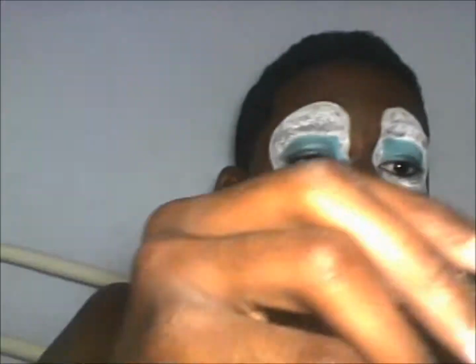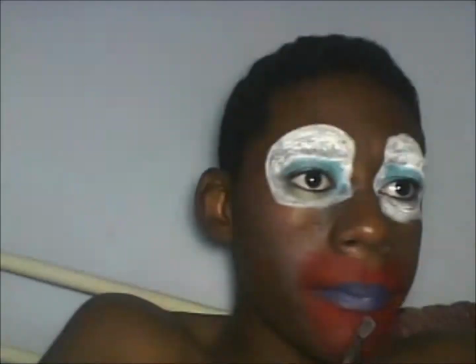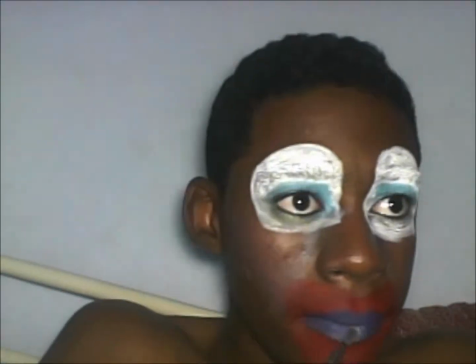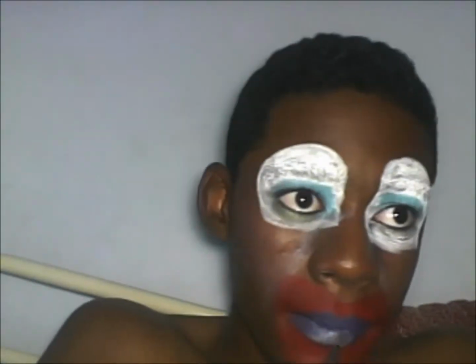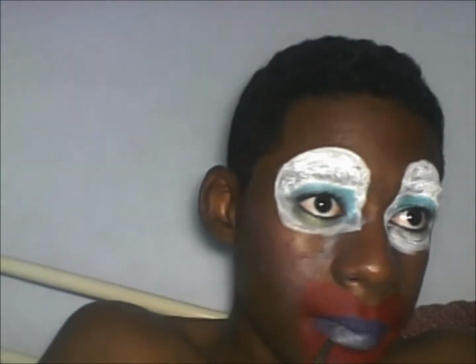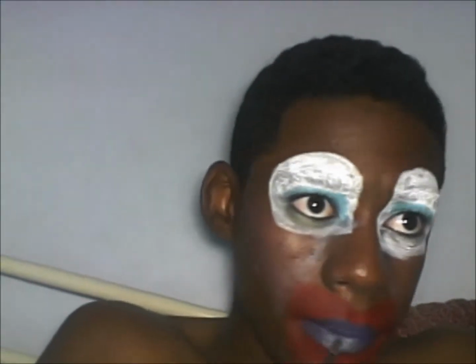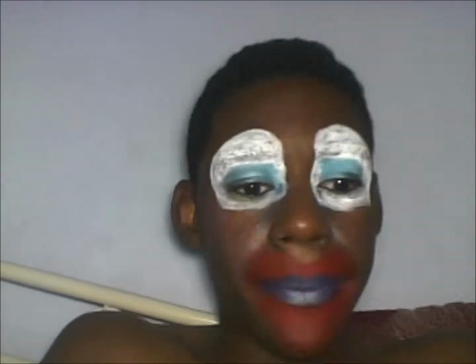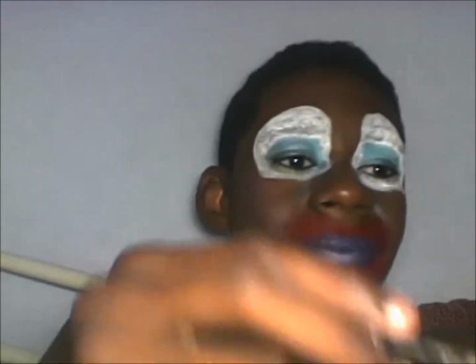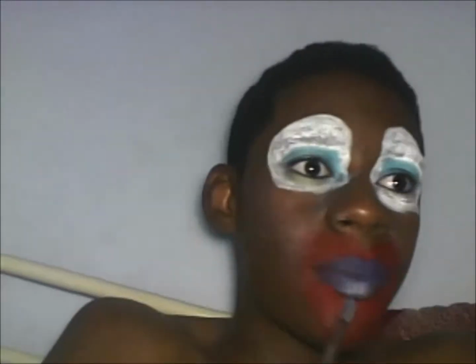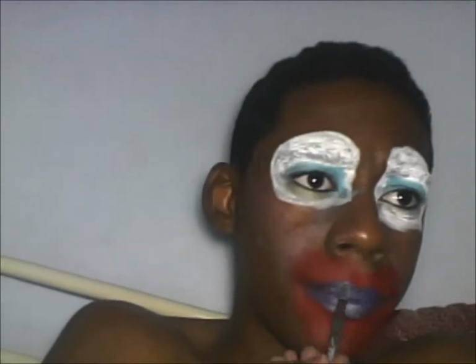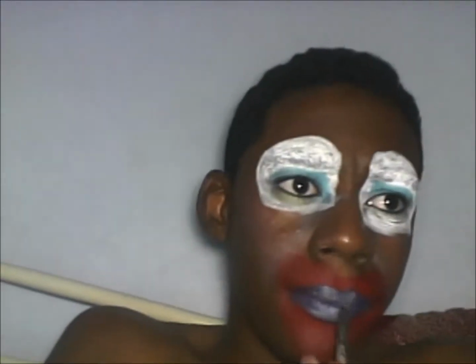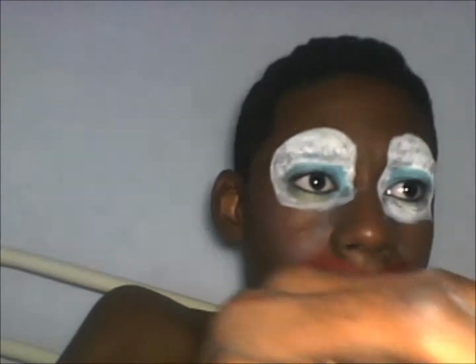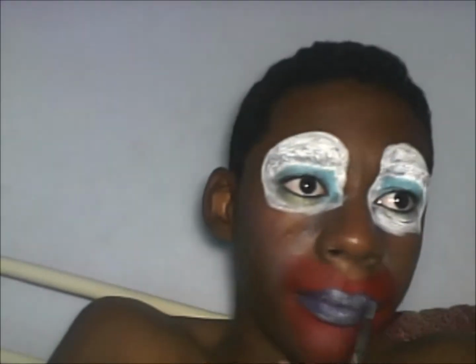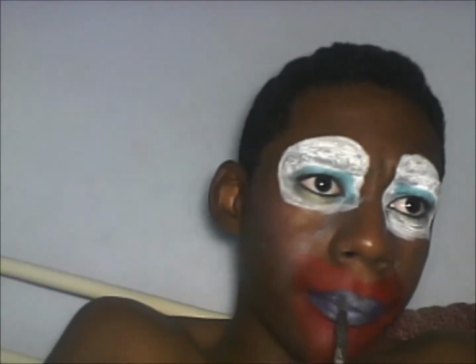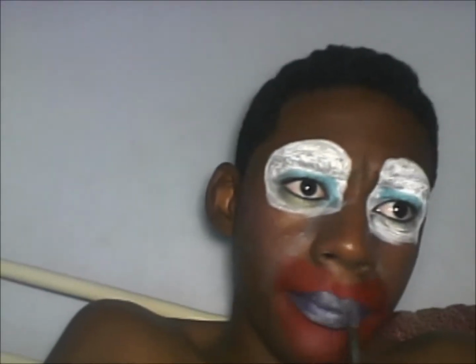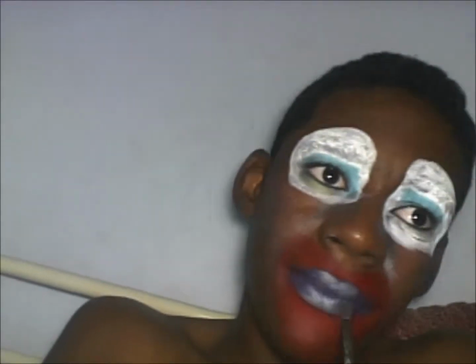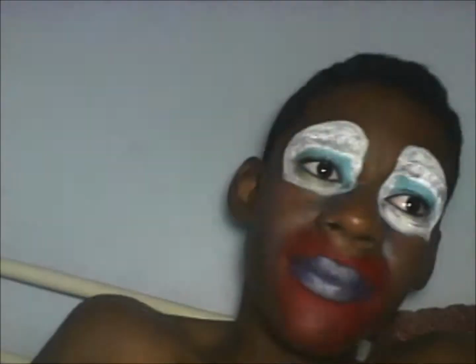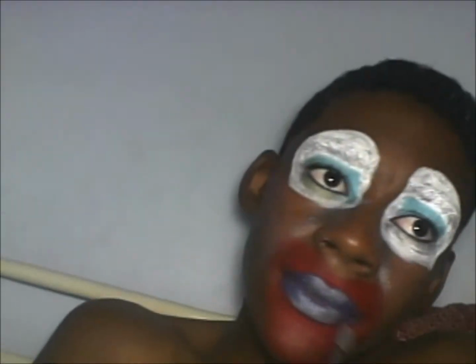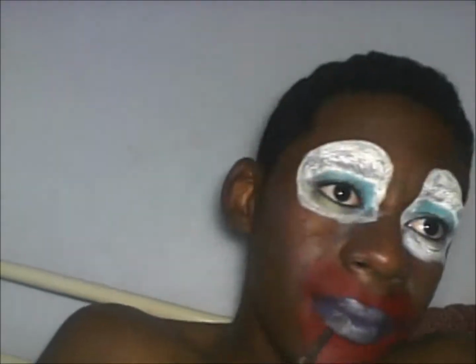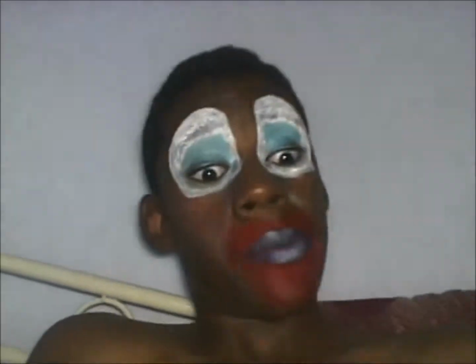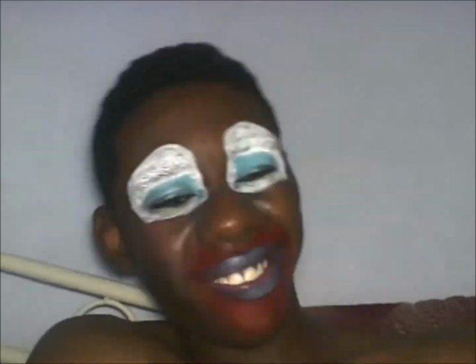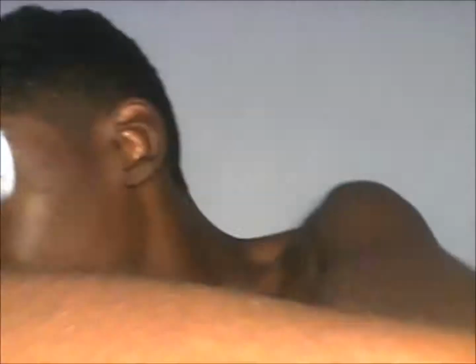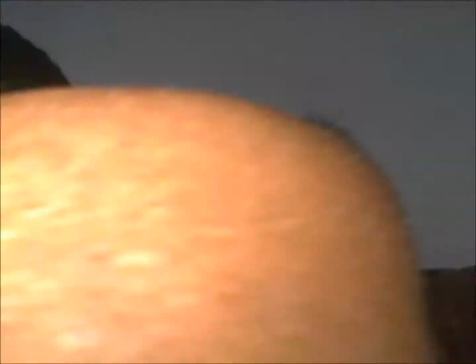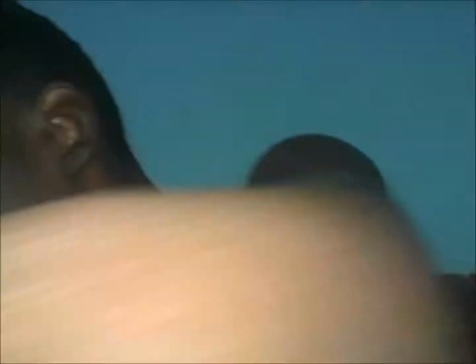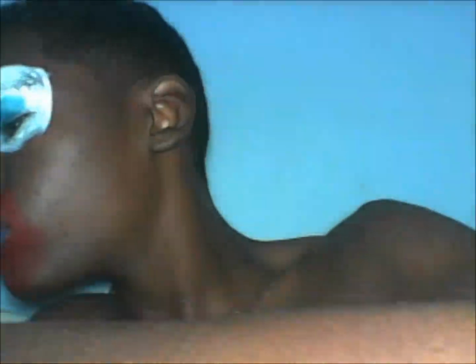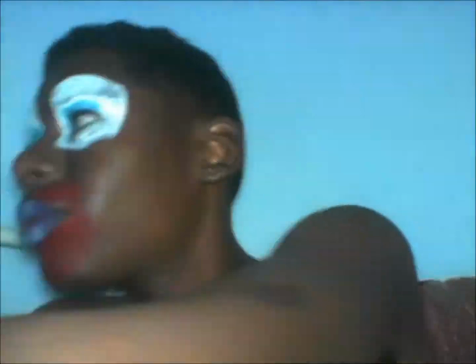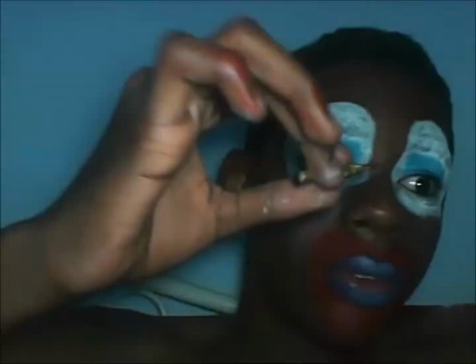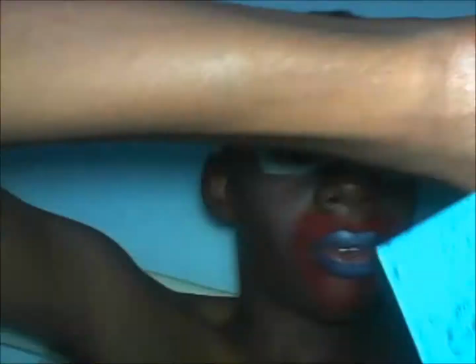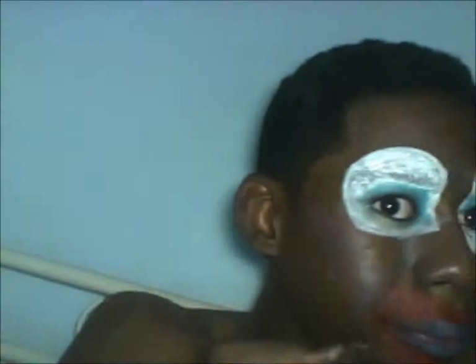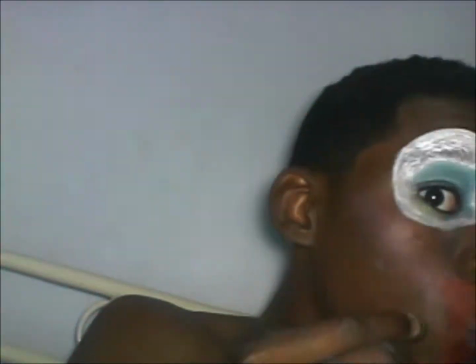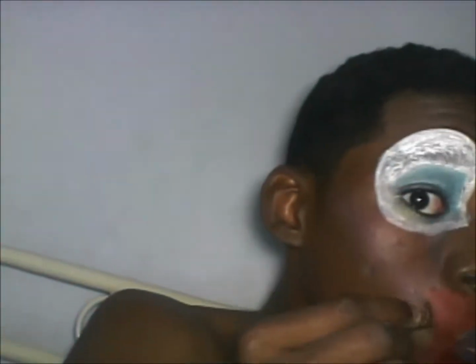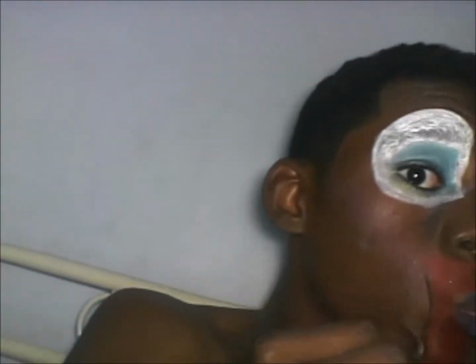I put some white eyeshadow on my lips for highlighting — this is something very important that everyone forgets.